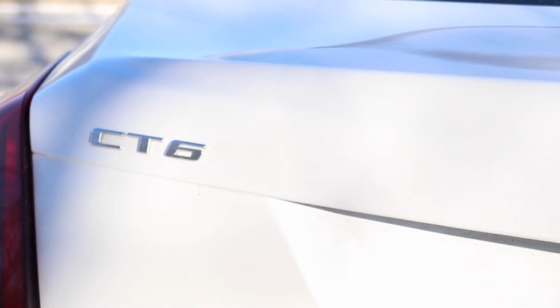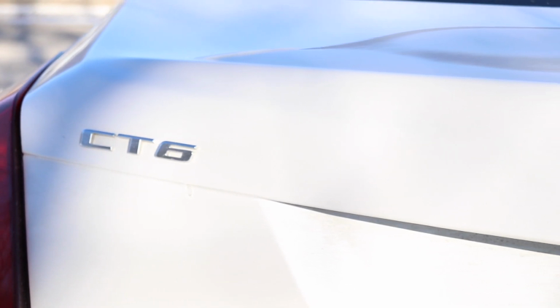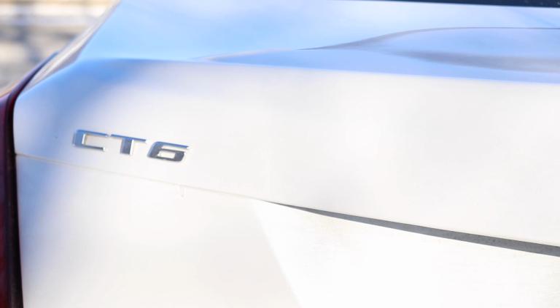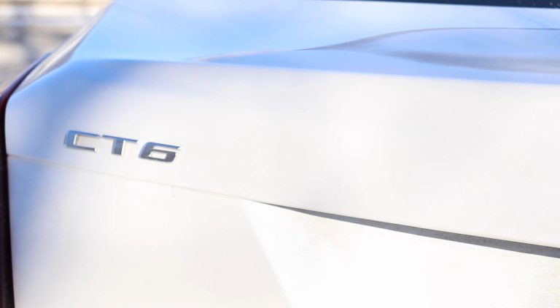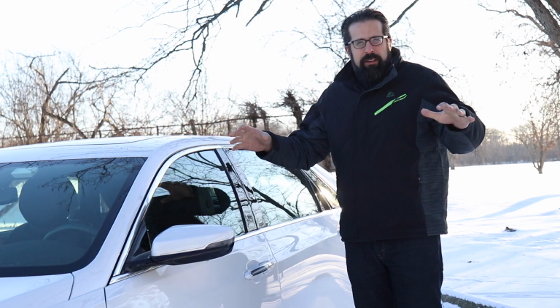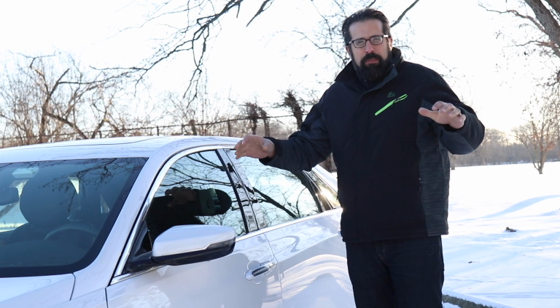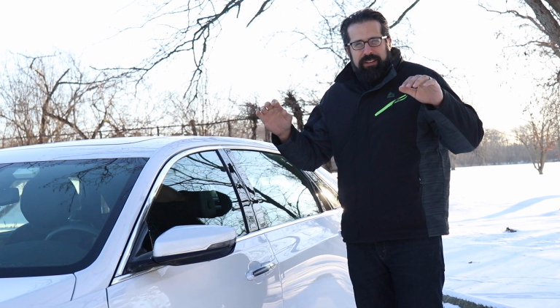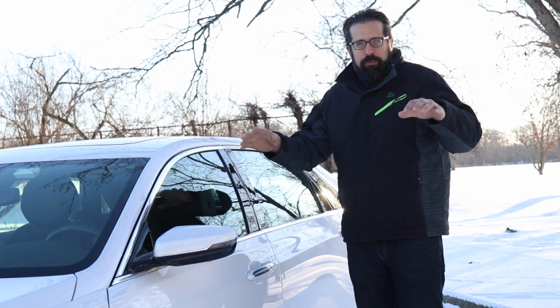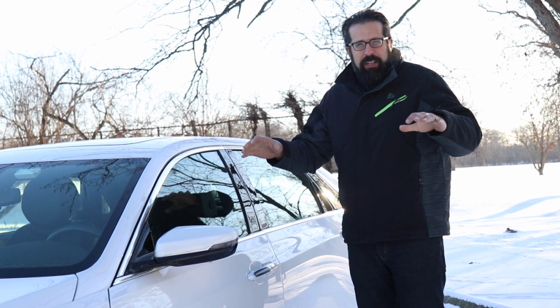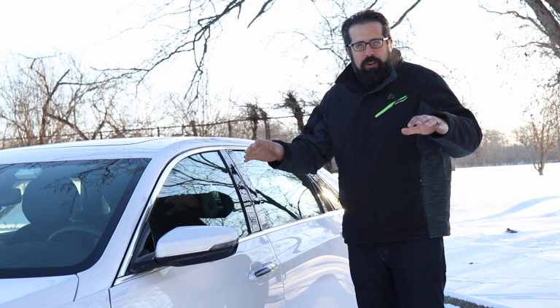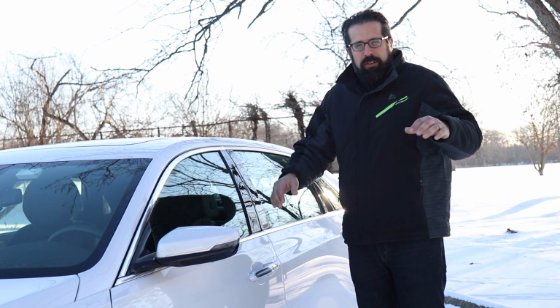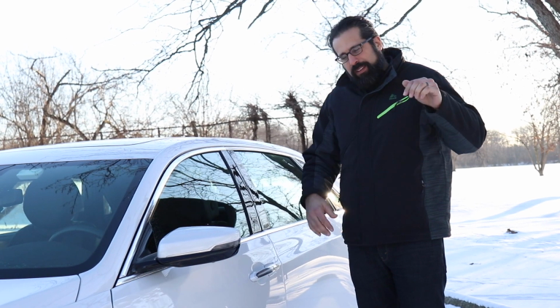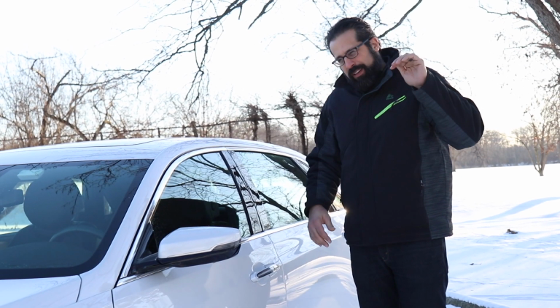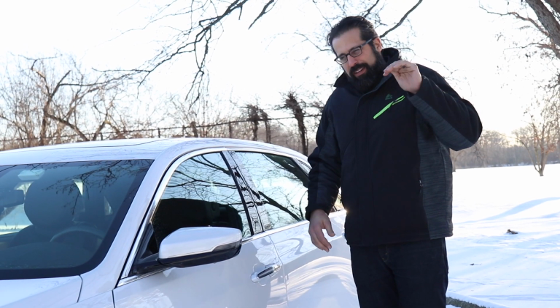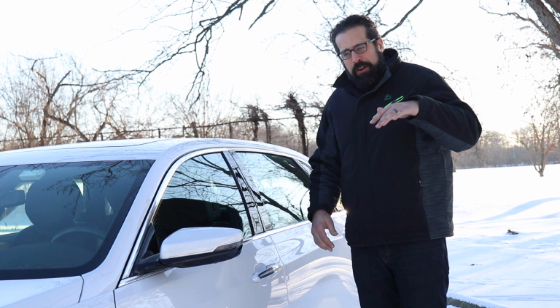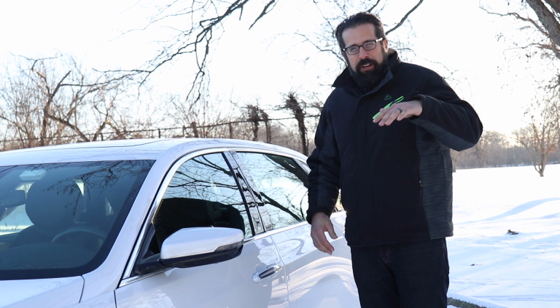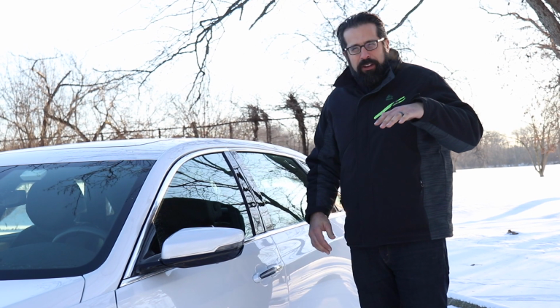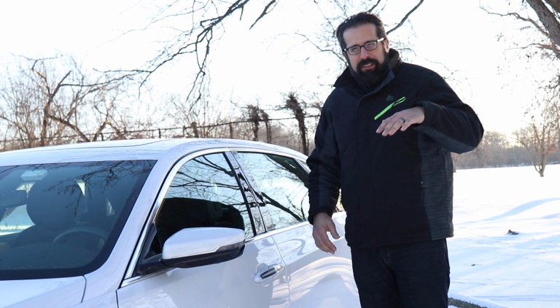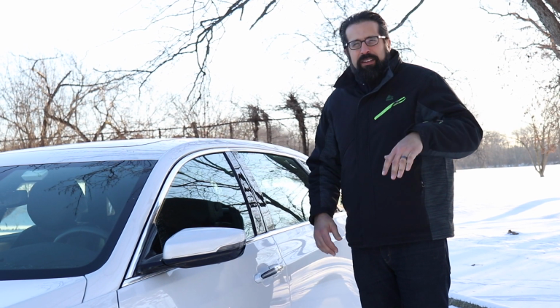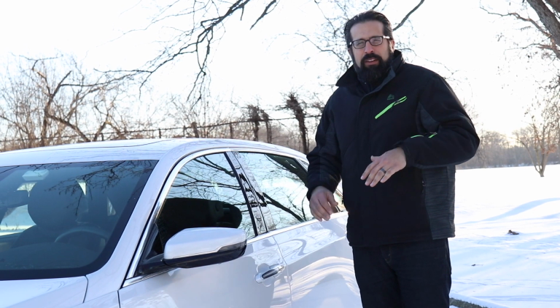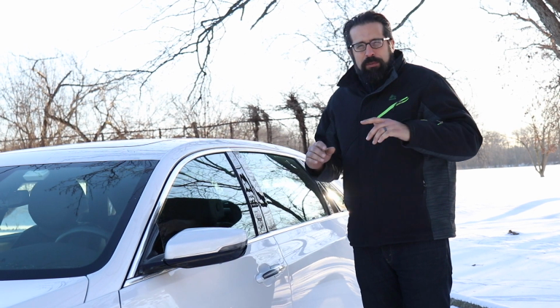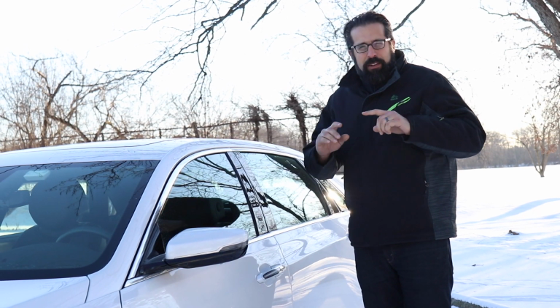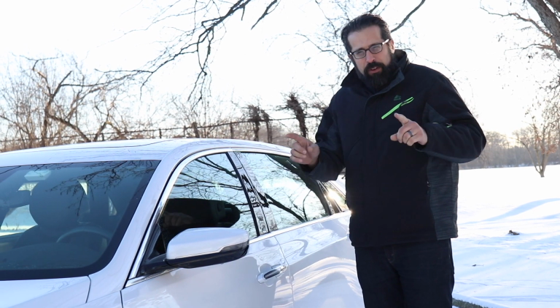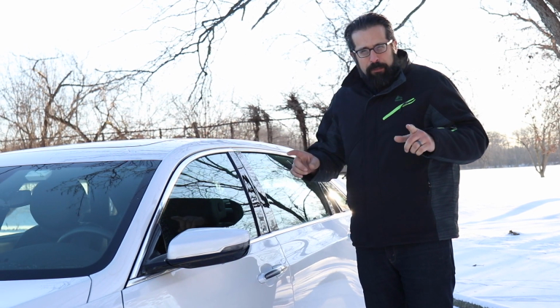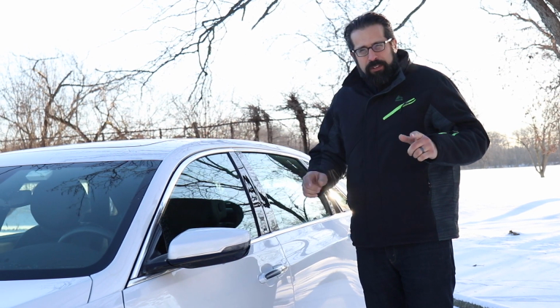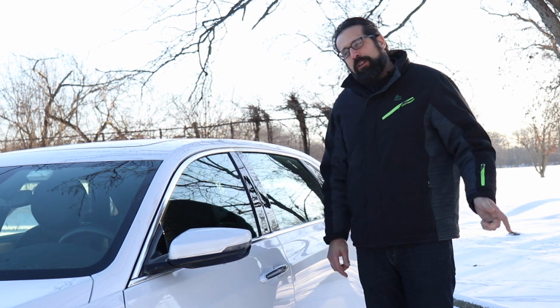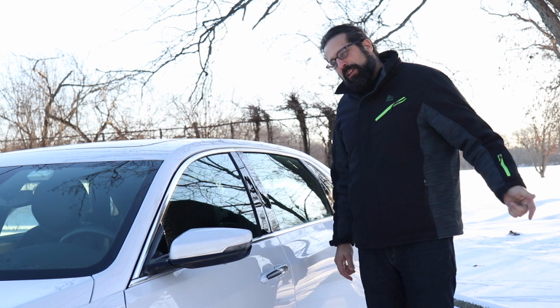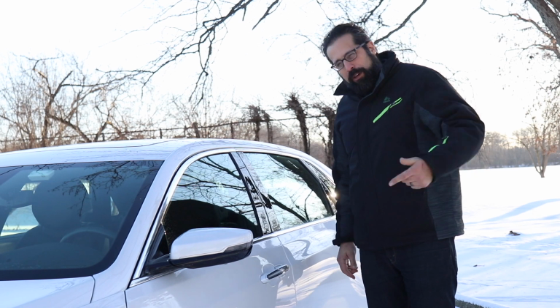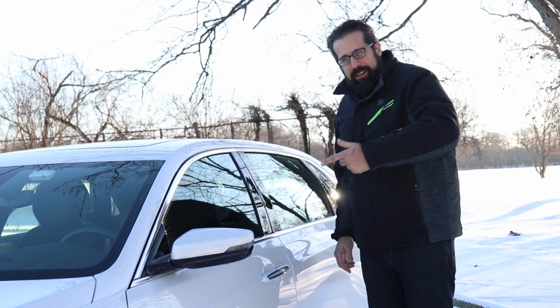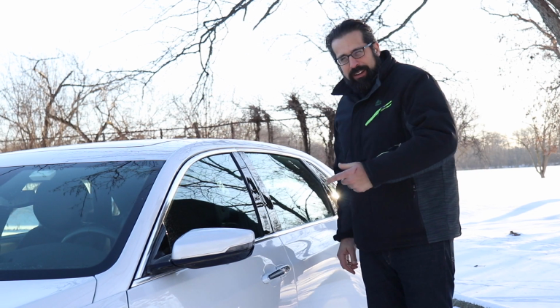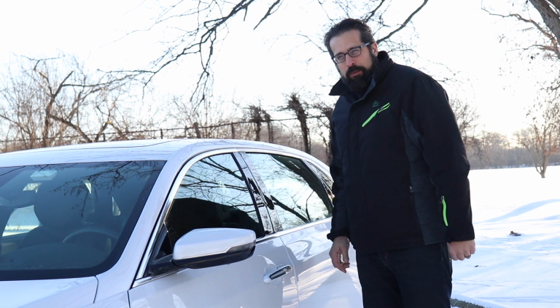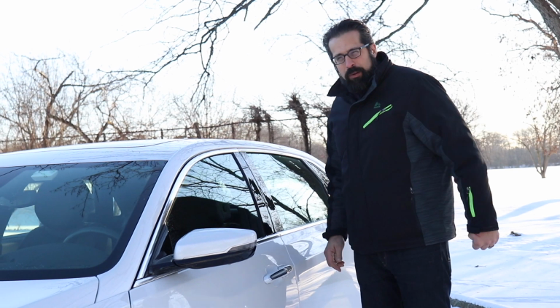It may be beautiful out here but it's really cold. It's zero degrees, which means there's no temperature, which means we're getting in and getting warm.